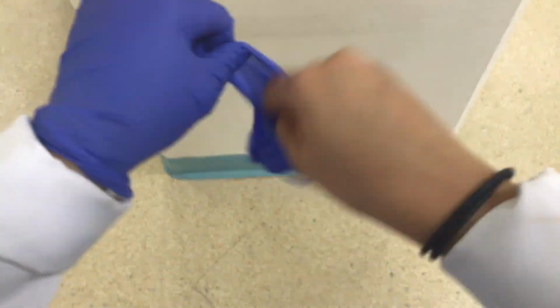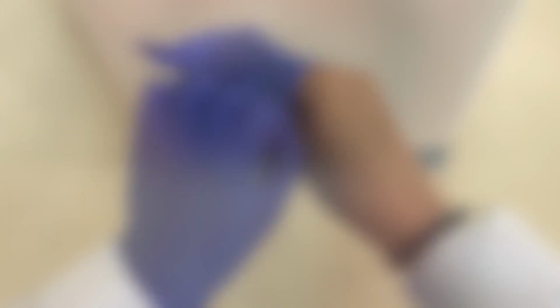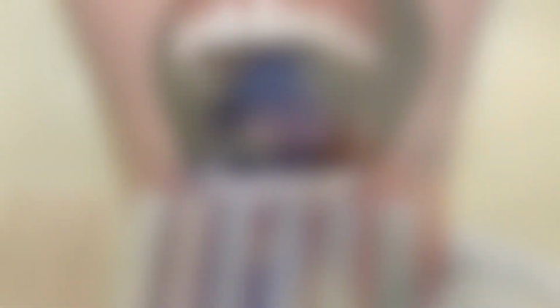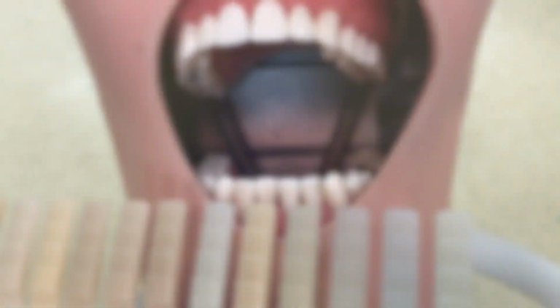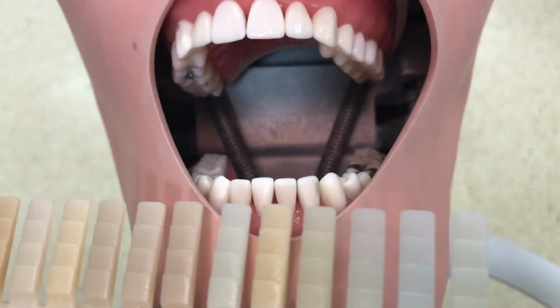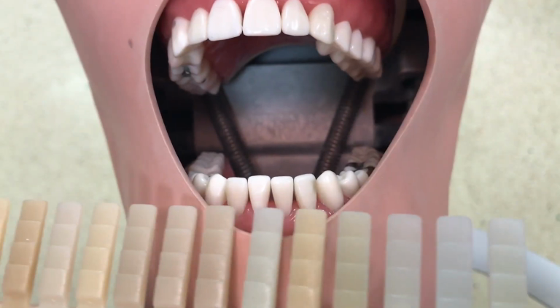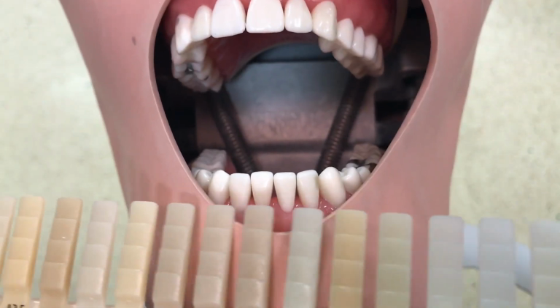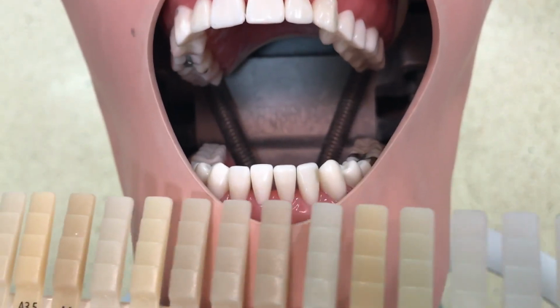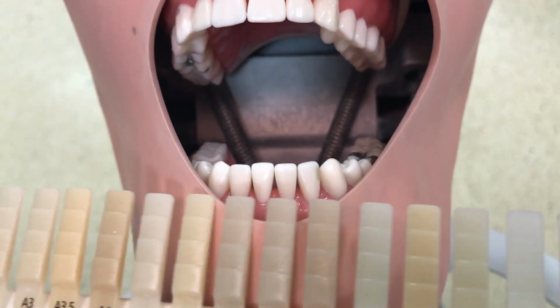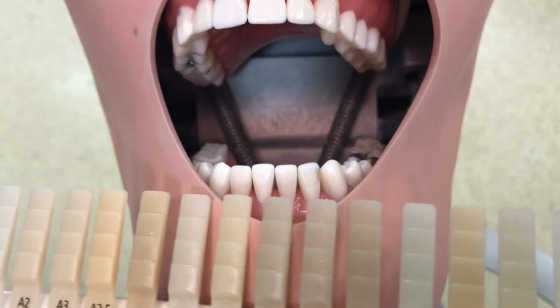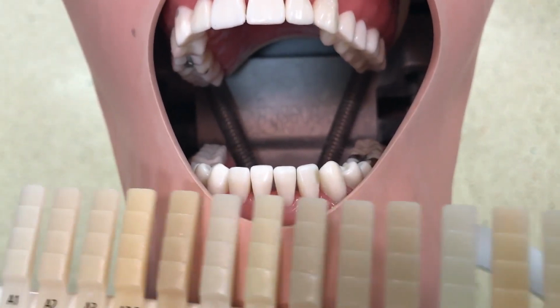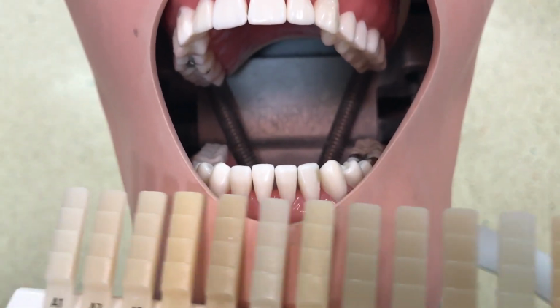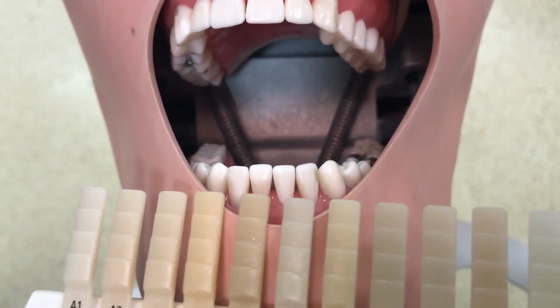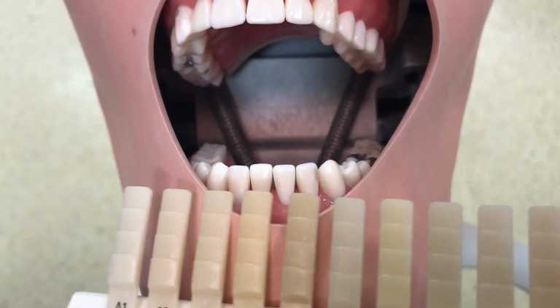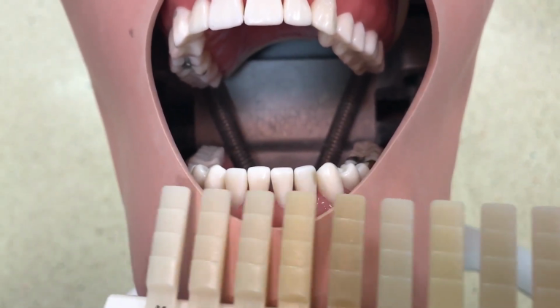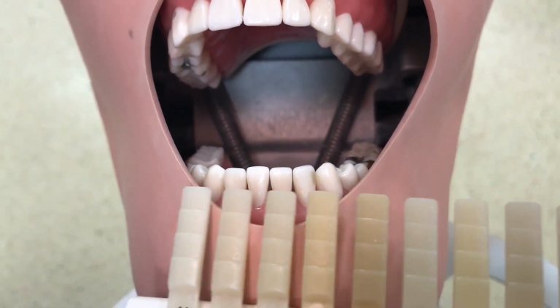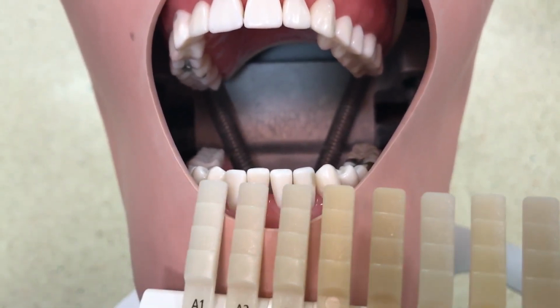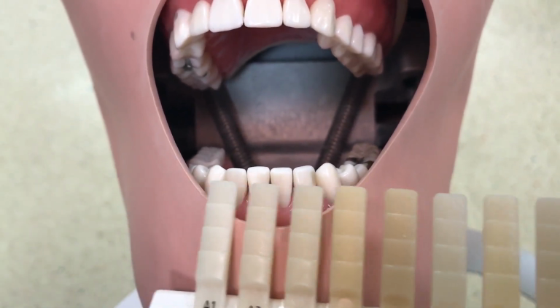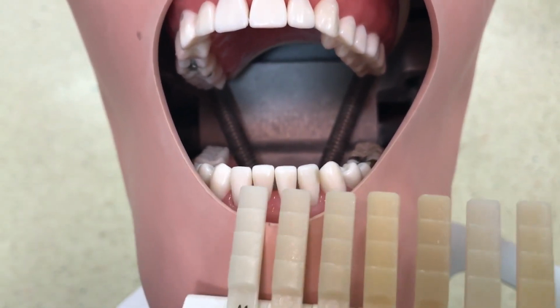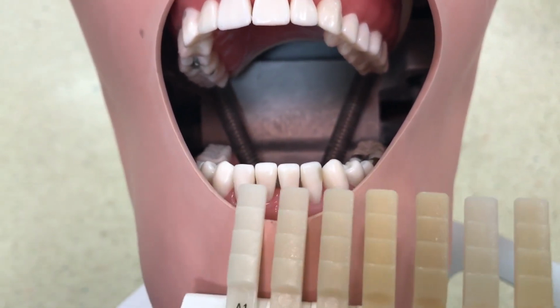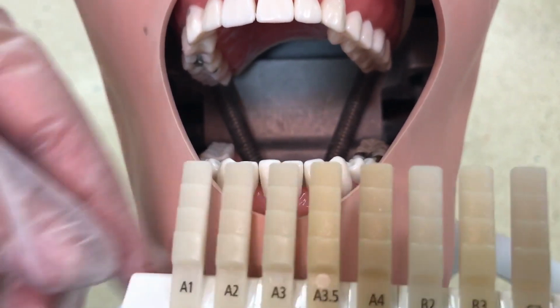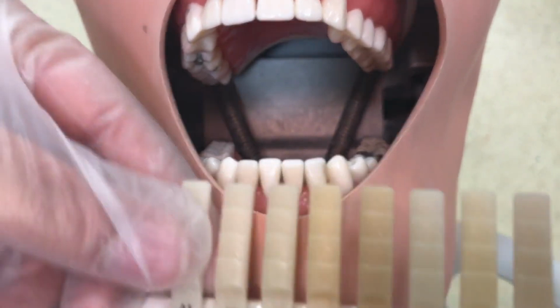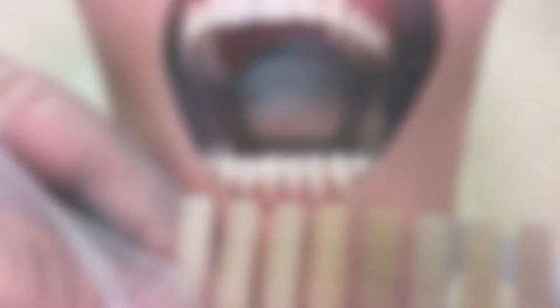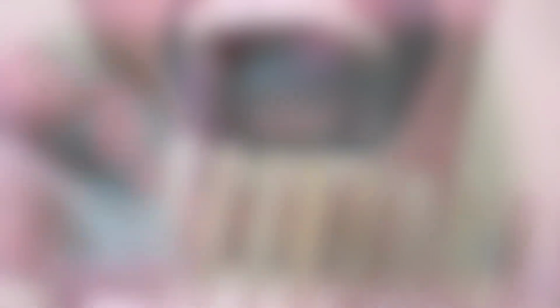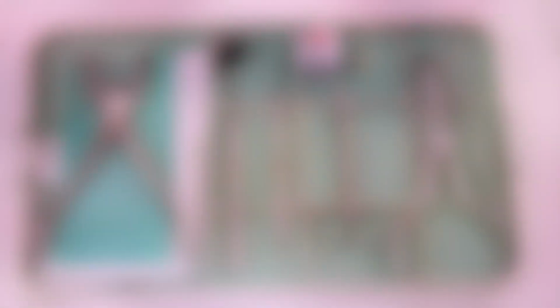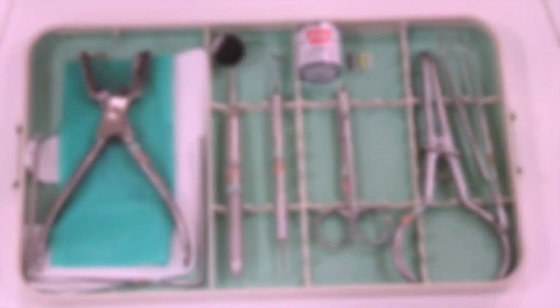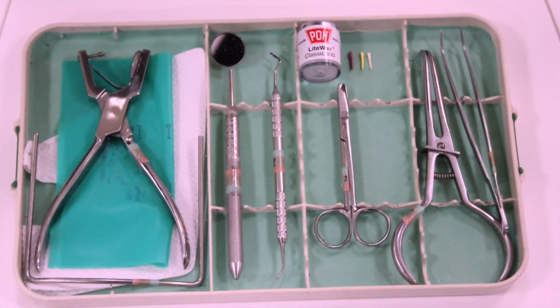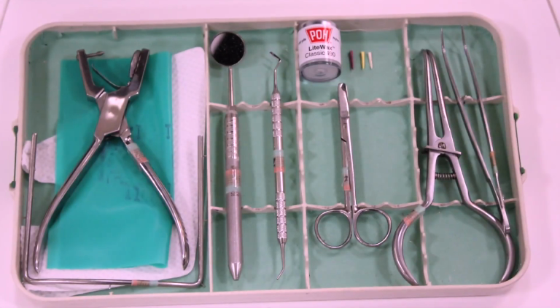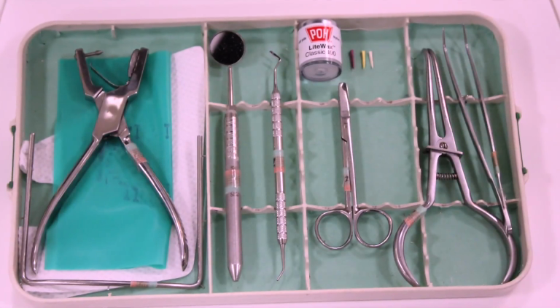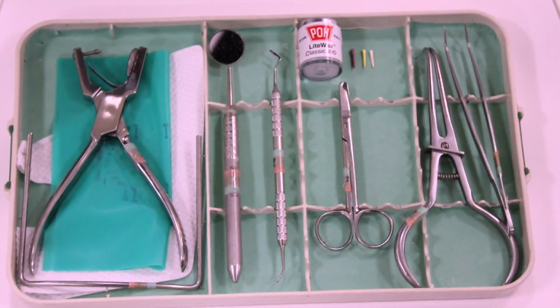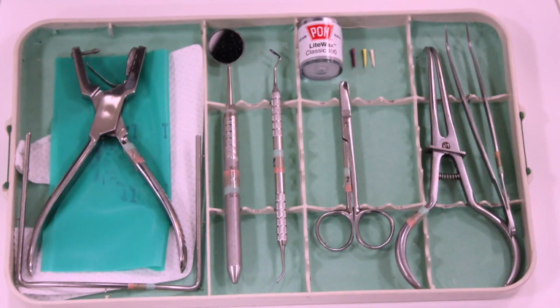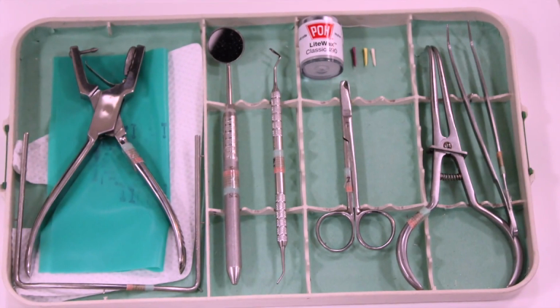Today we'll start by shade selection. We do this step before applying the rubber dam.